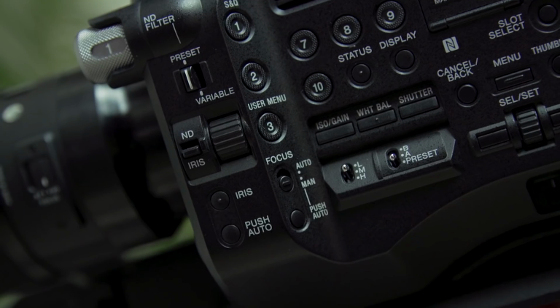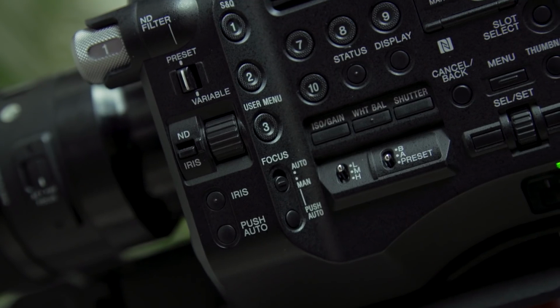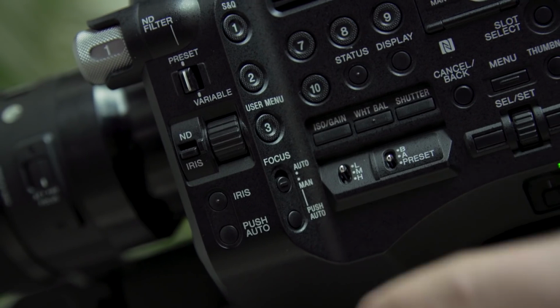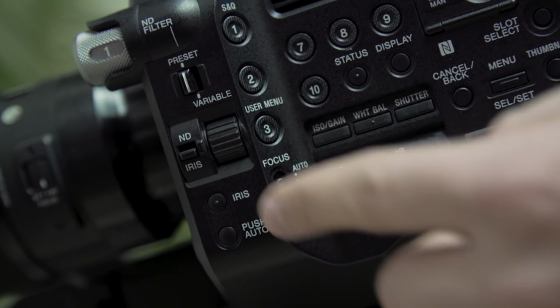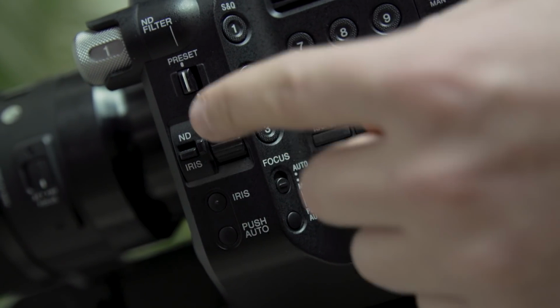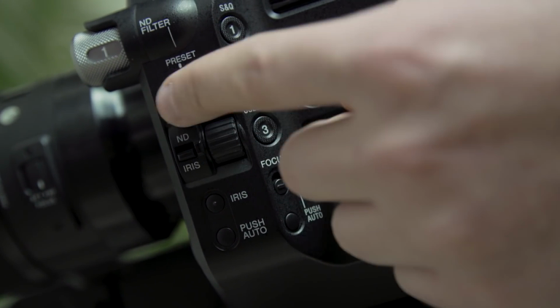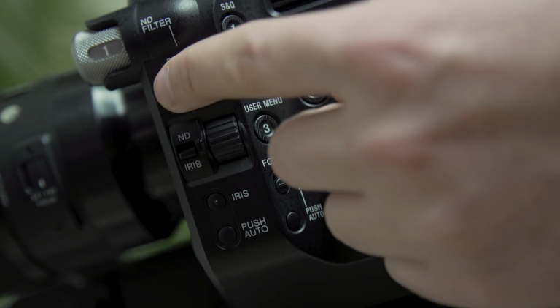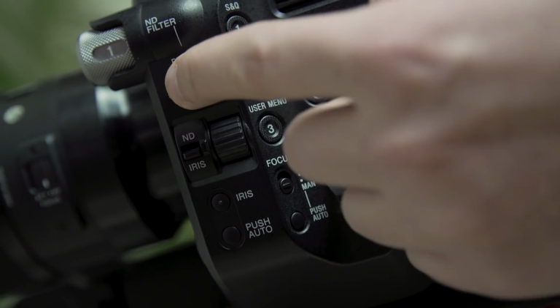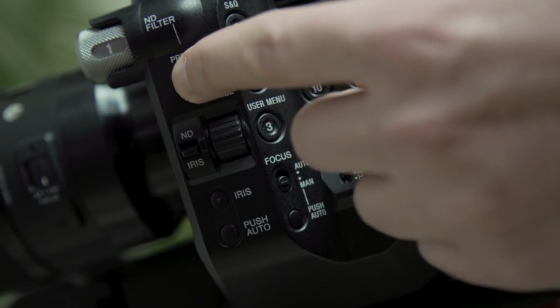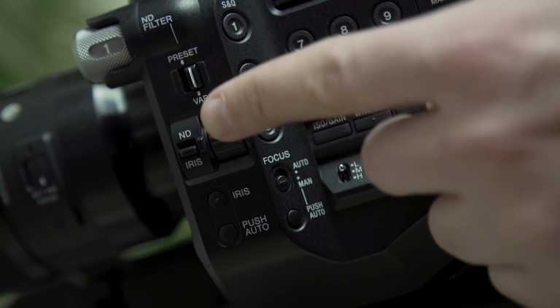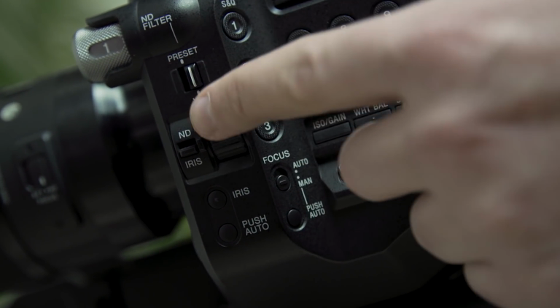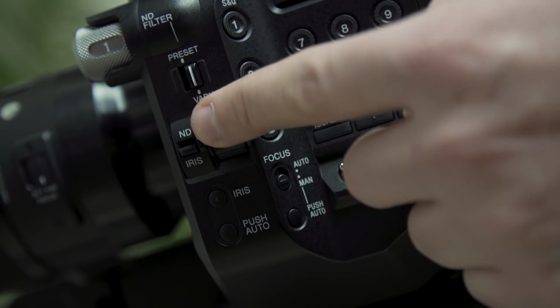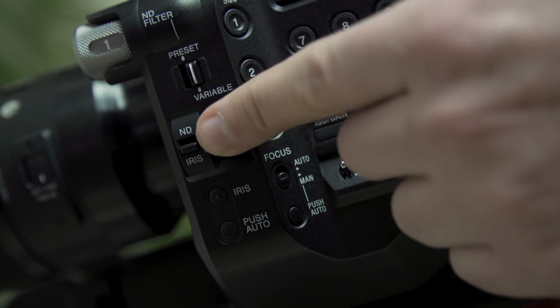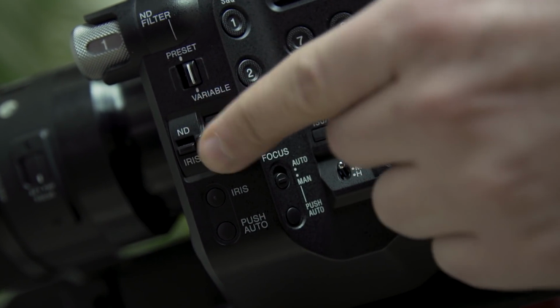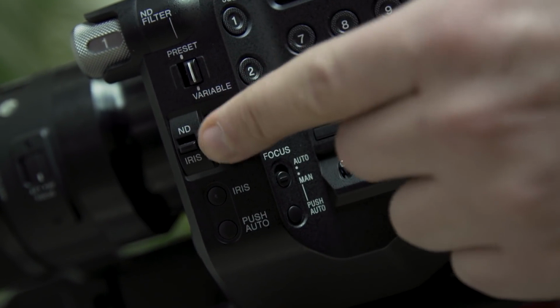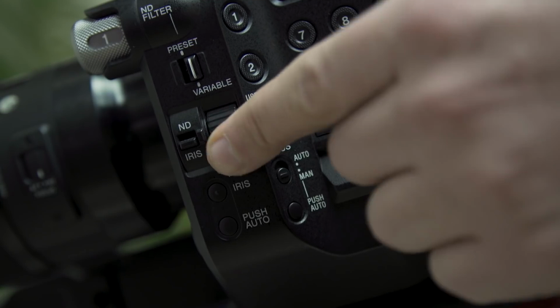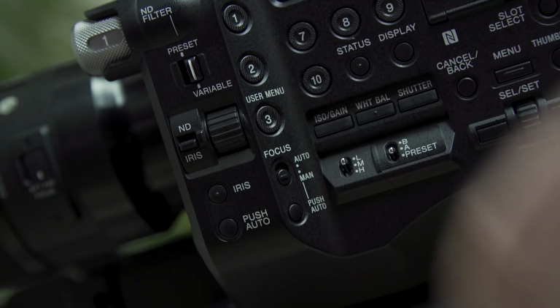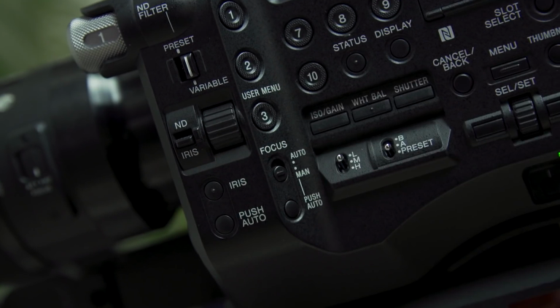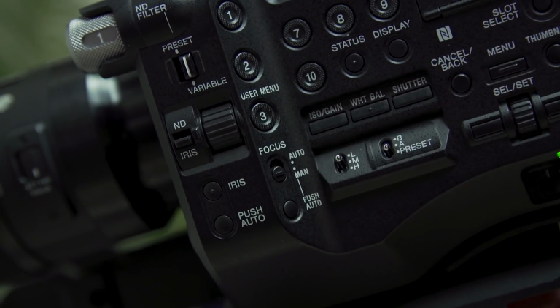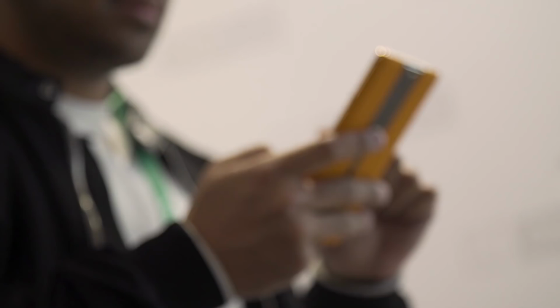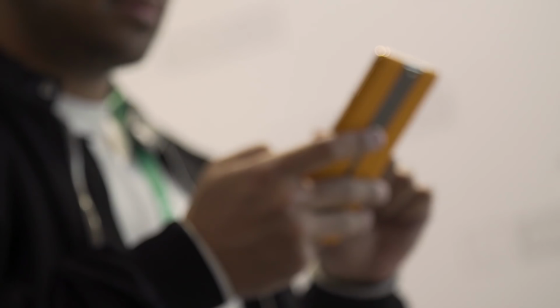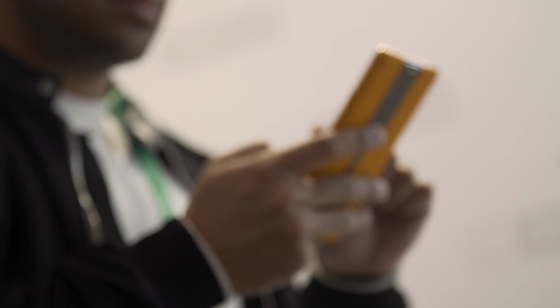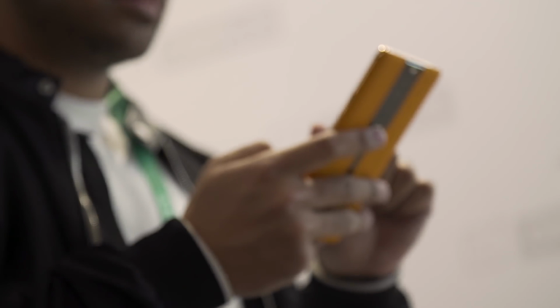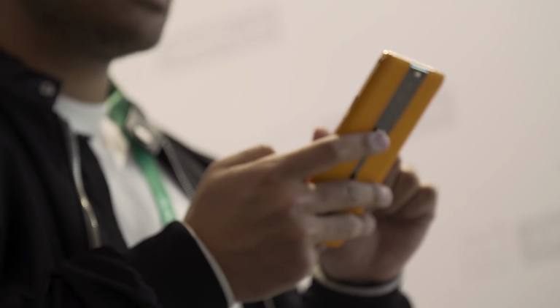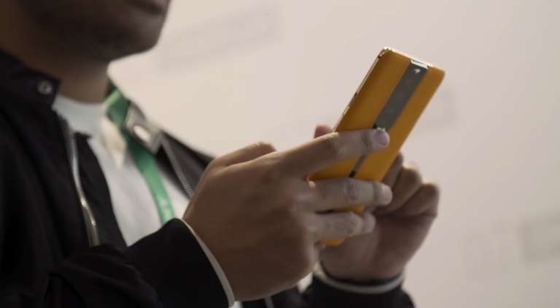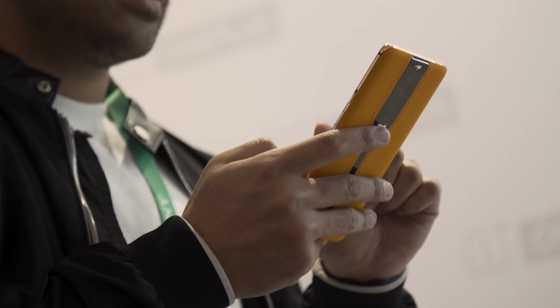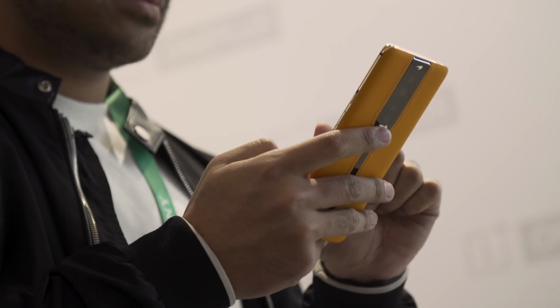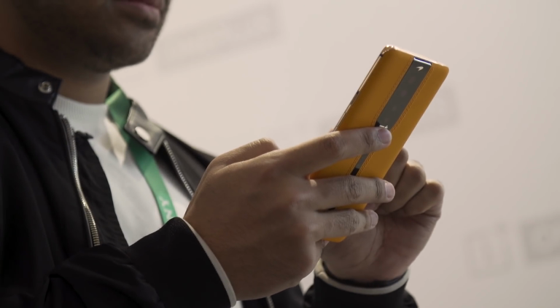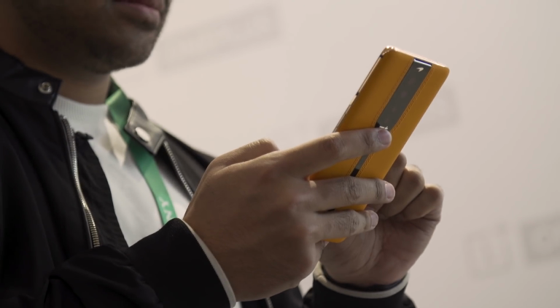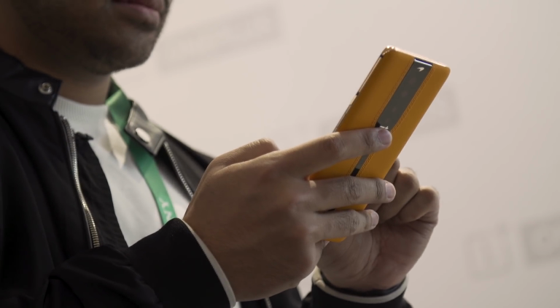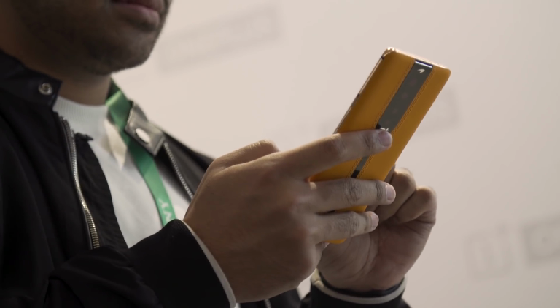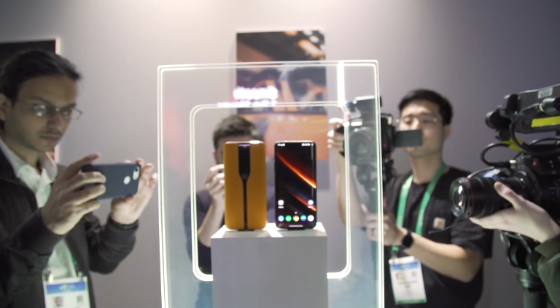I will say, though, for video people like Dan behind the camera there, they're used to cameras with variable ND — that might make or break a phone like this for you.